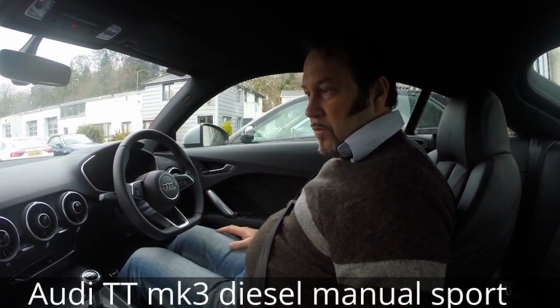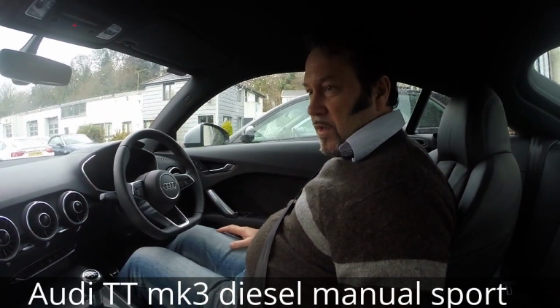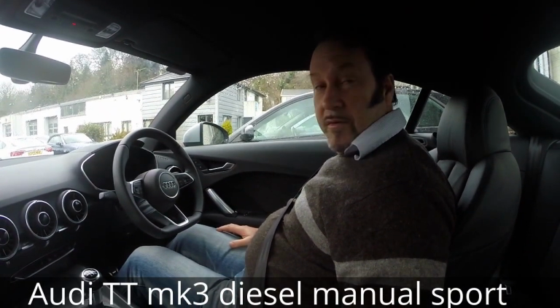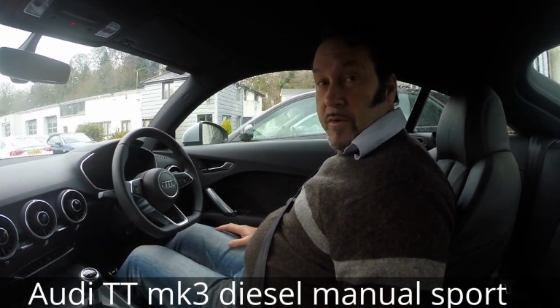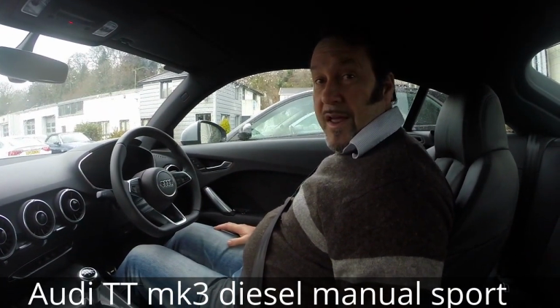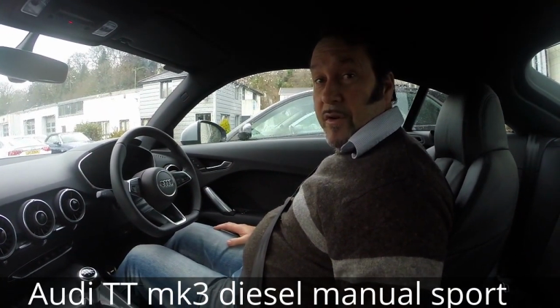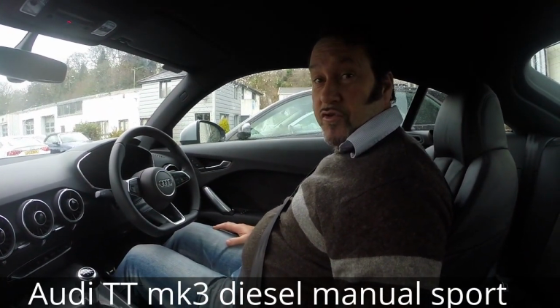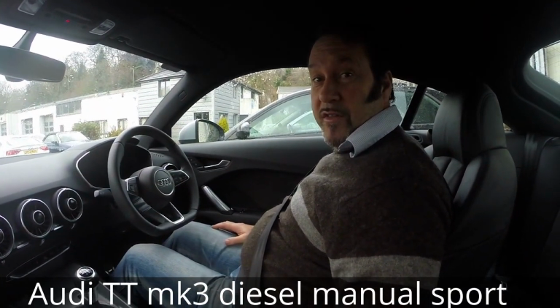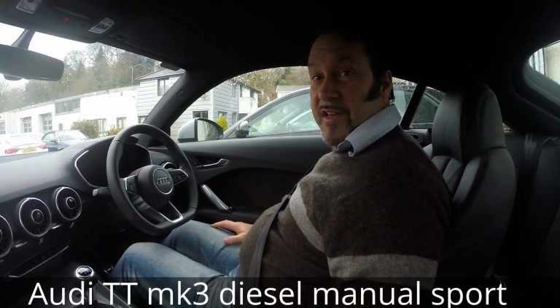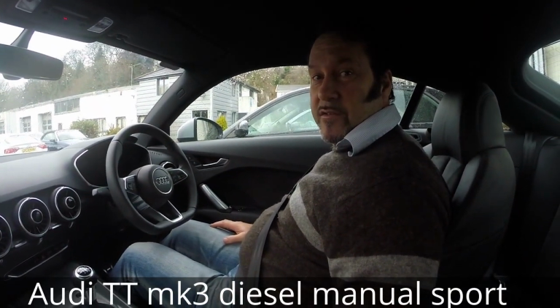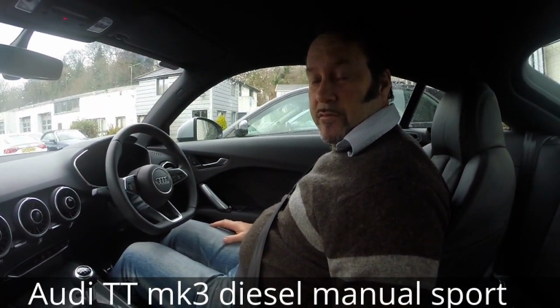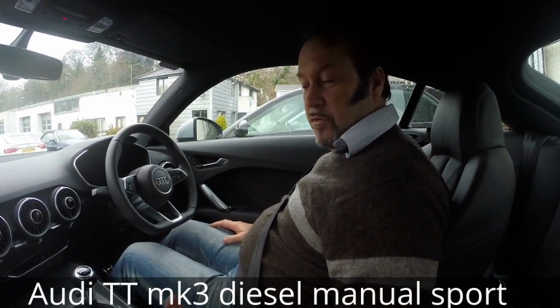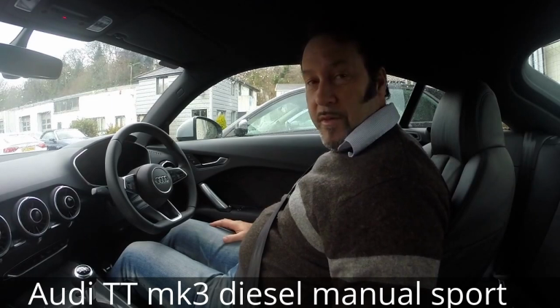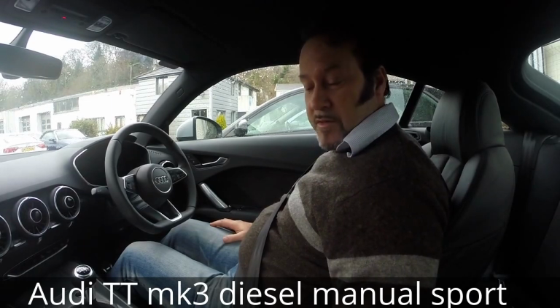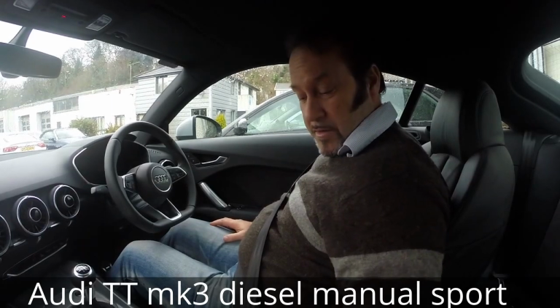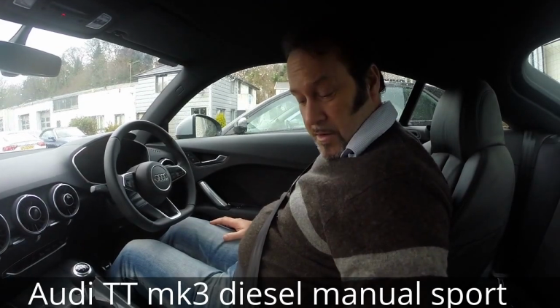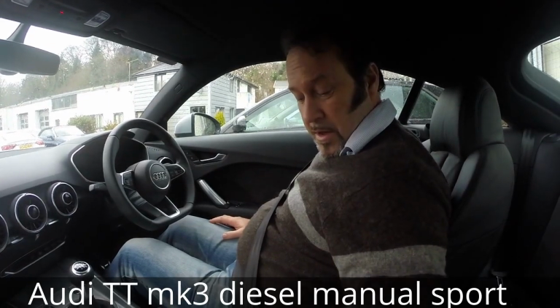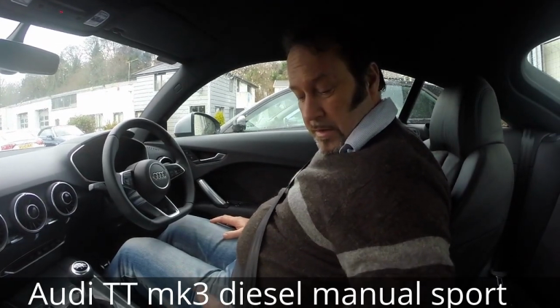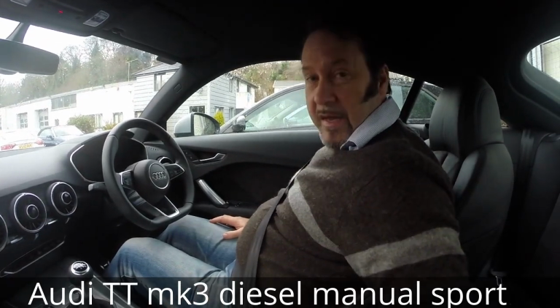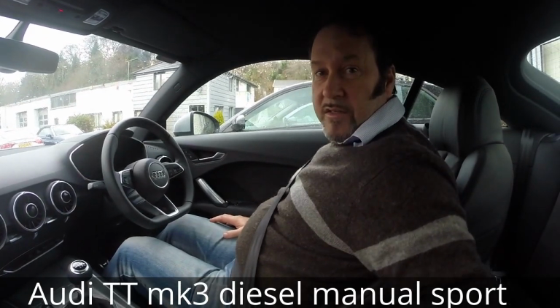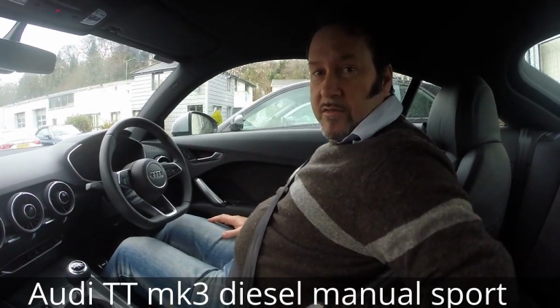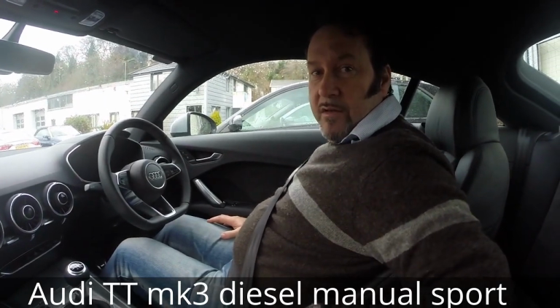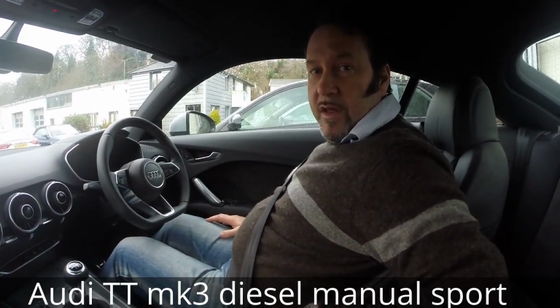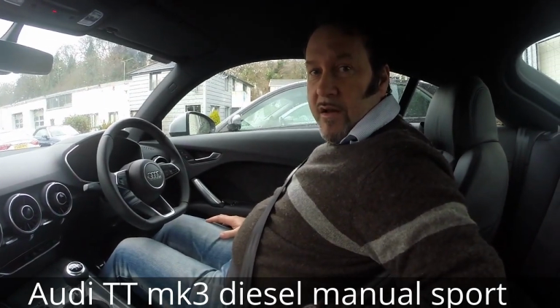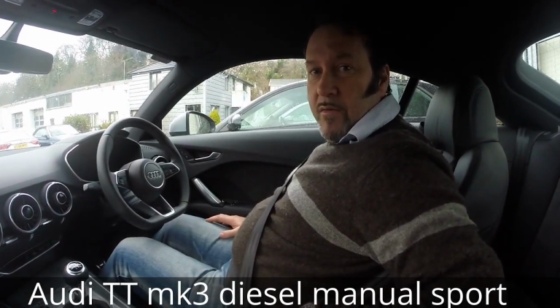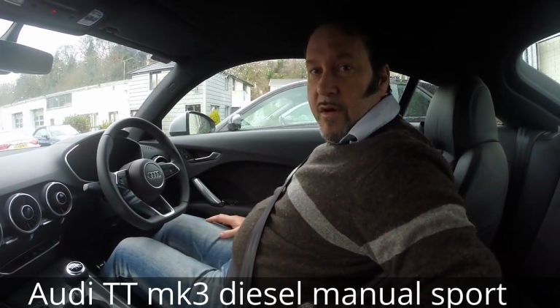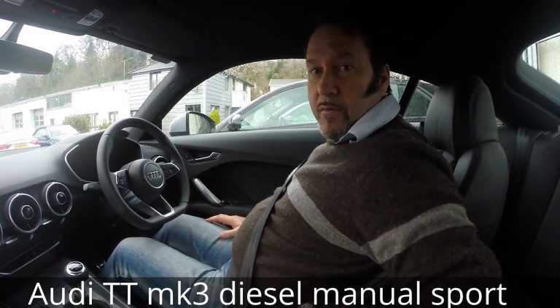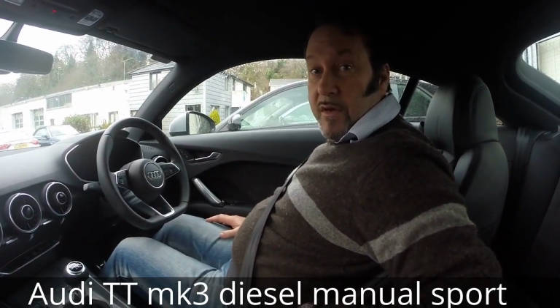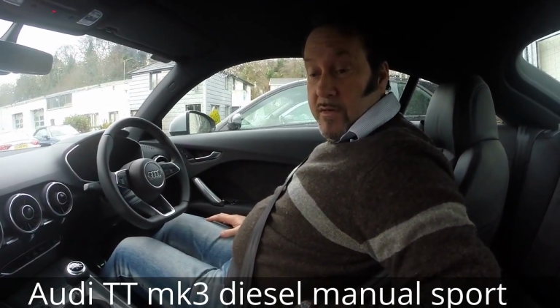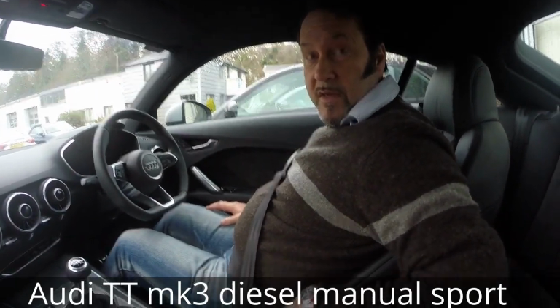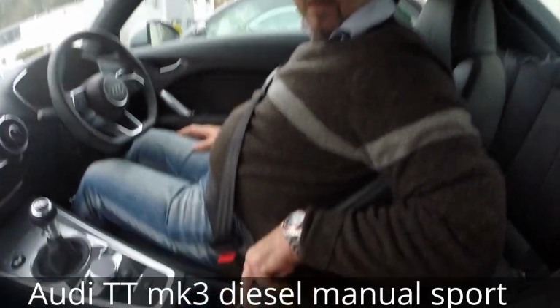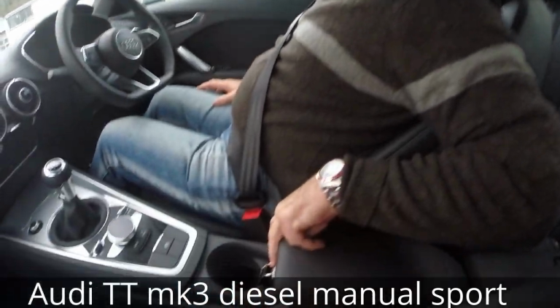So we're now going to try the diesel. The key just goes down here, anywhere out of the way — can you see it down here?